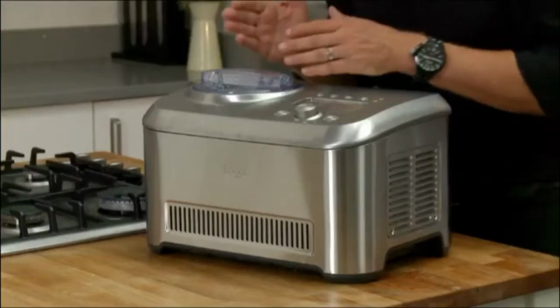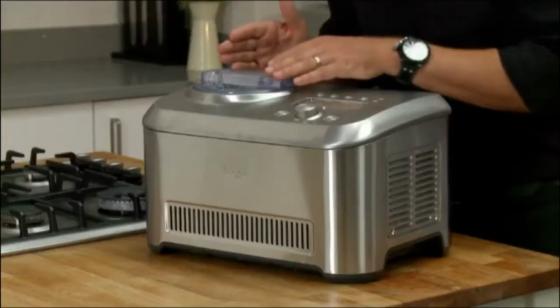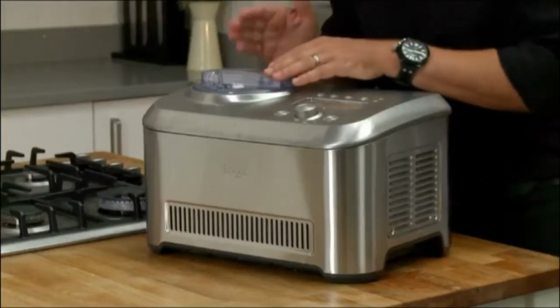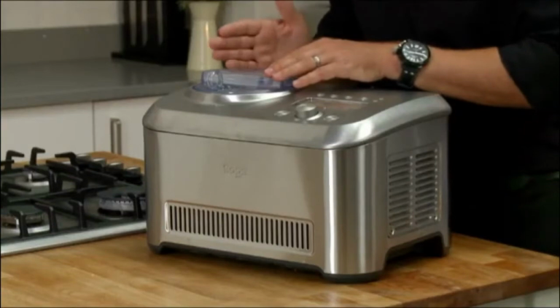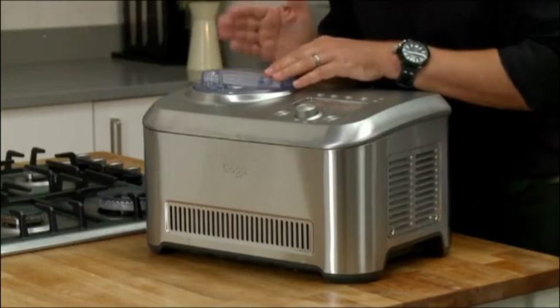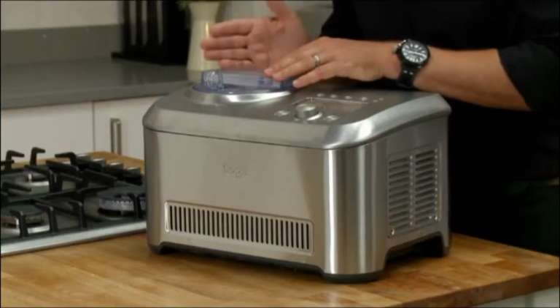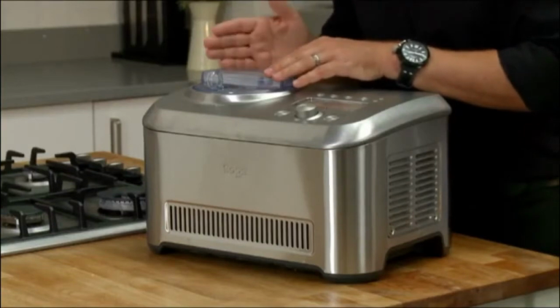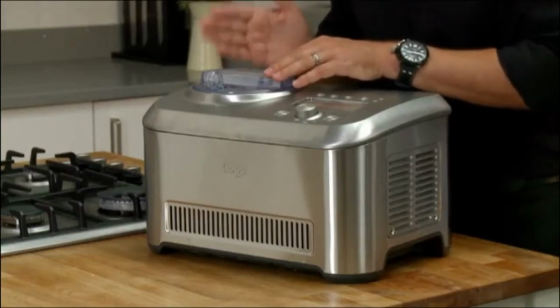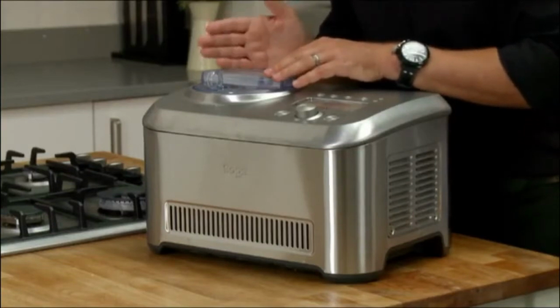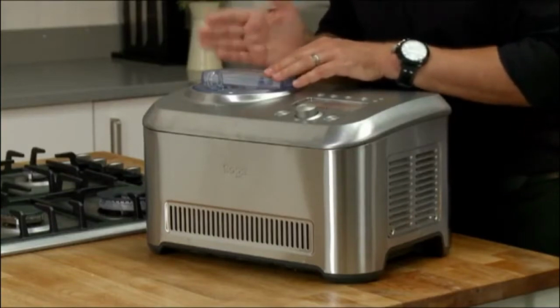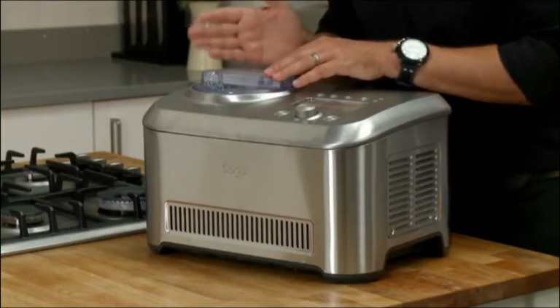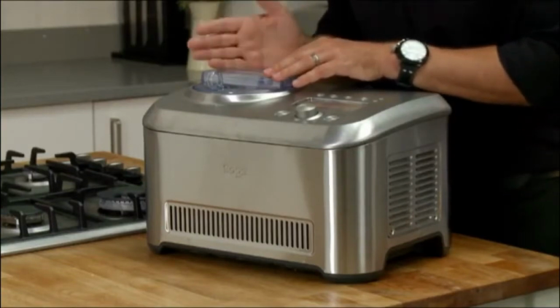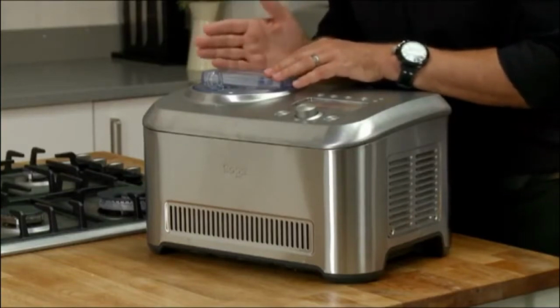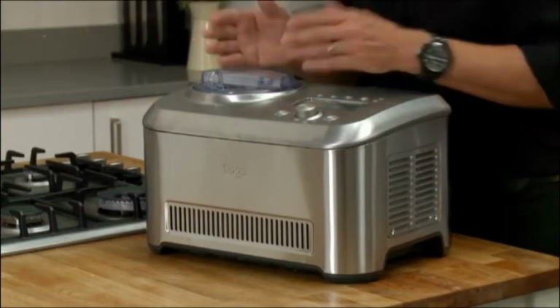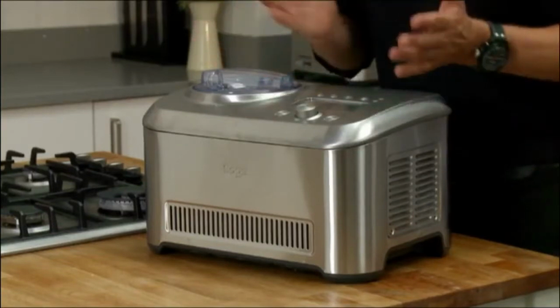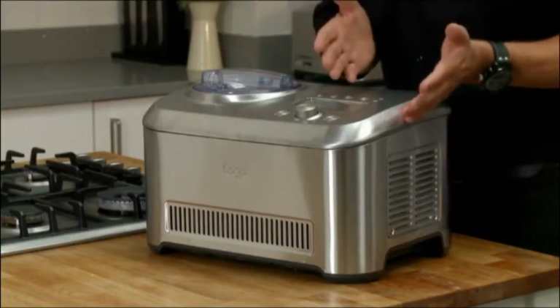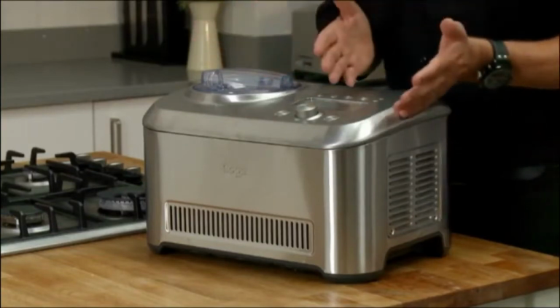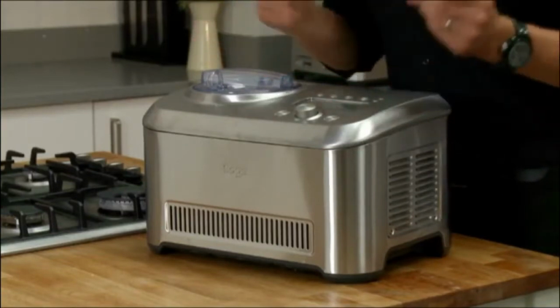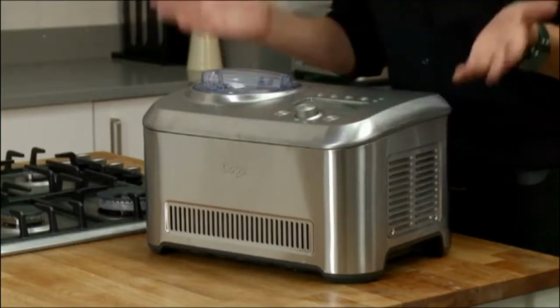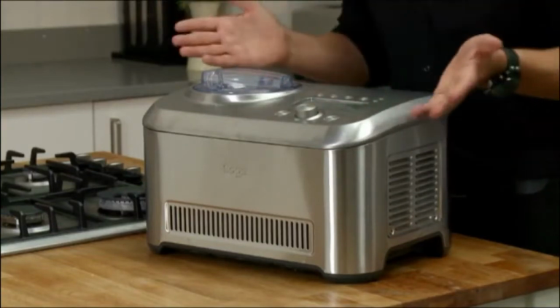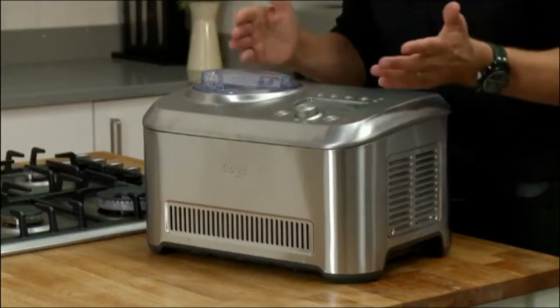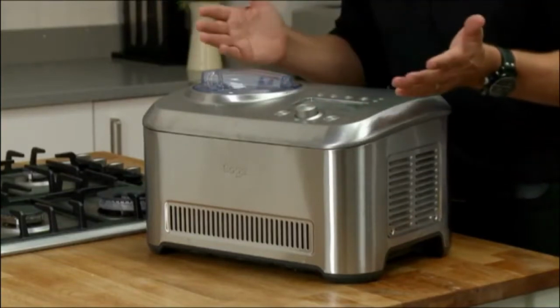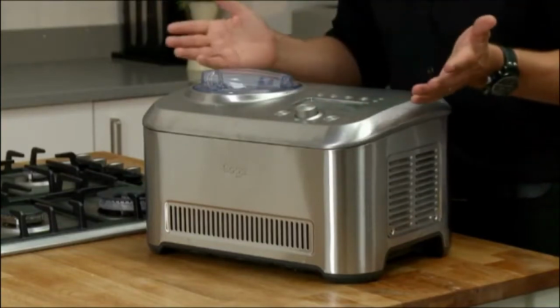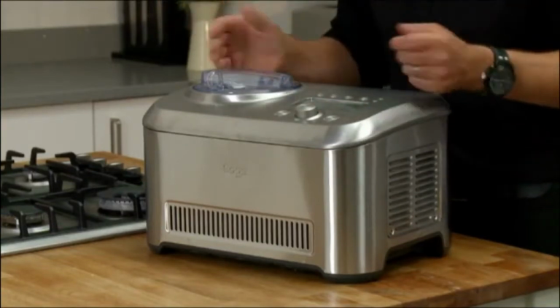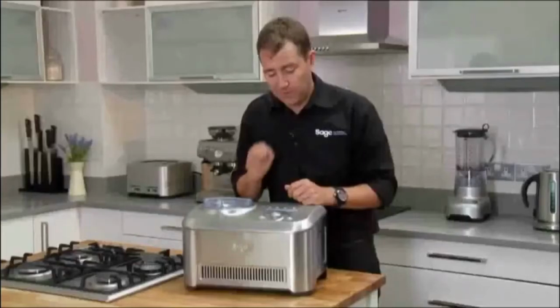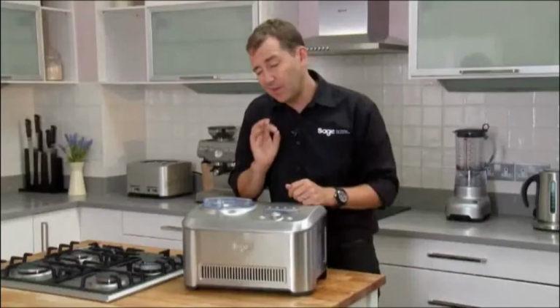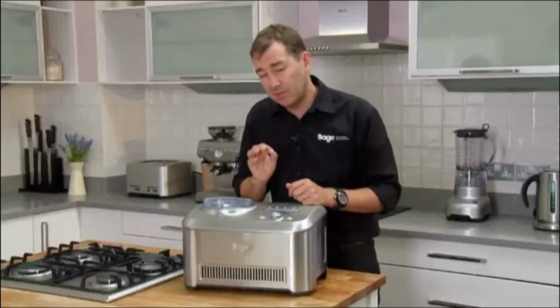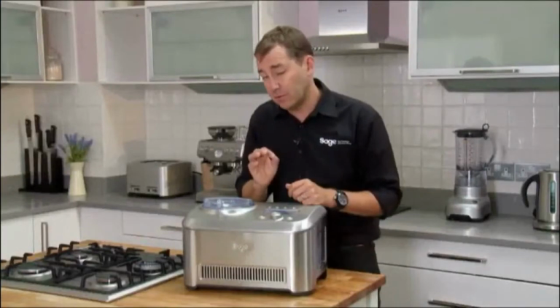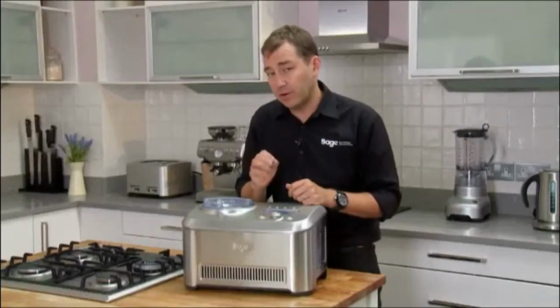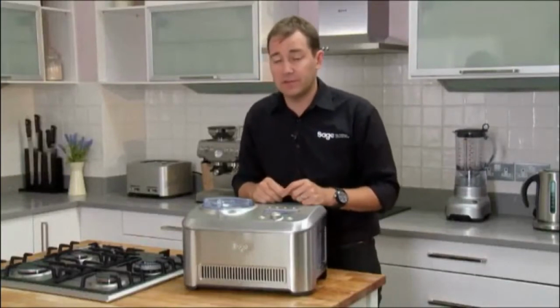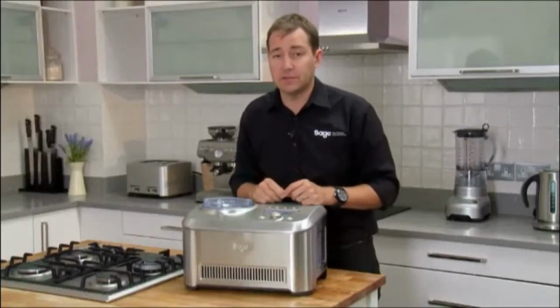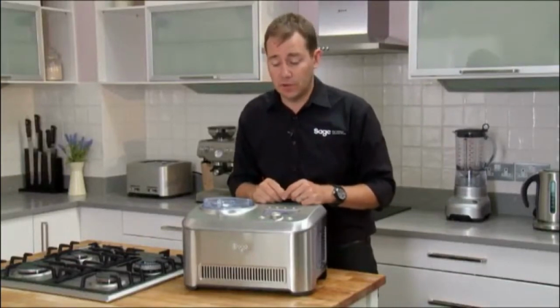As the machine understands how hard the contents is, once it's there, it simply turns itself off. It's got some great features as well.